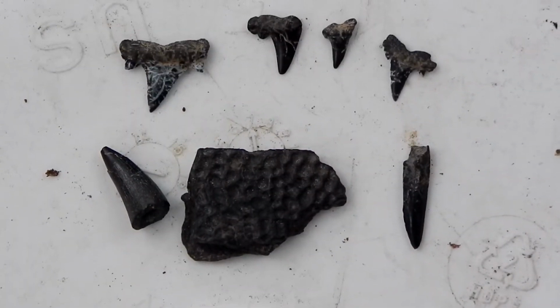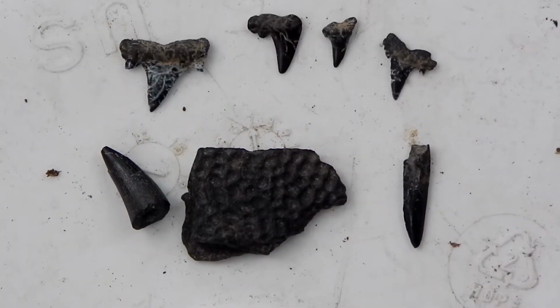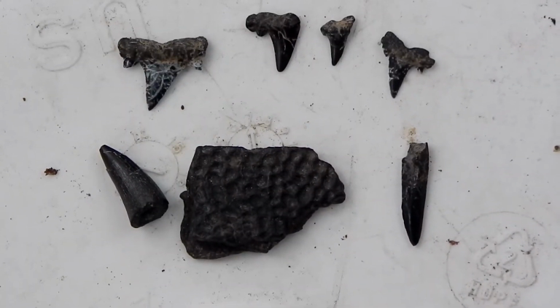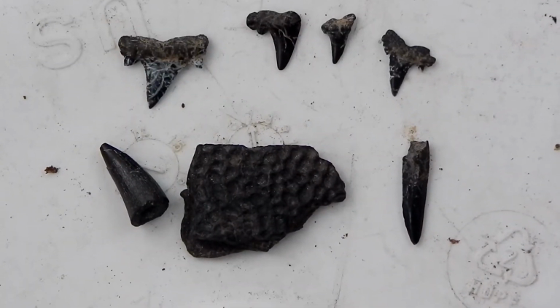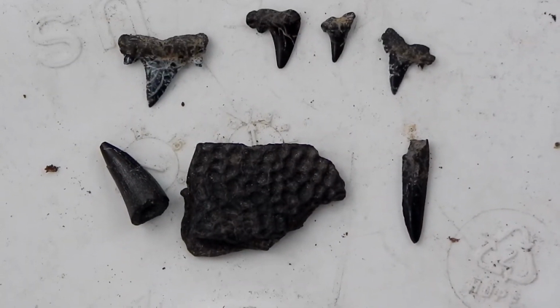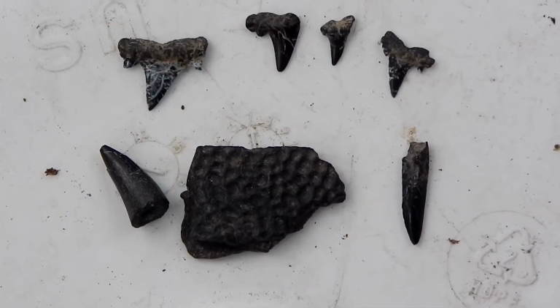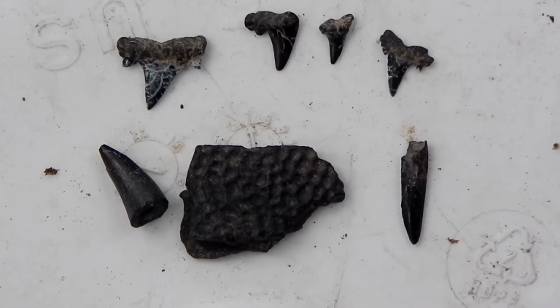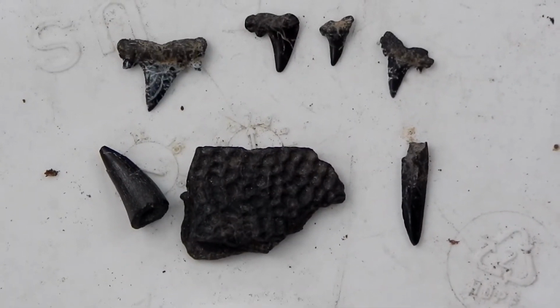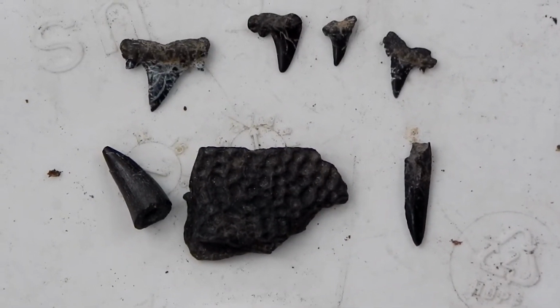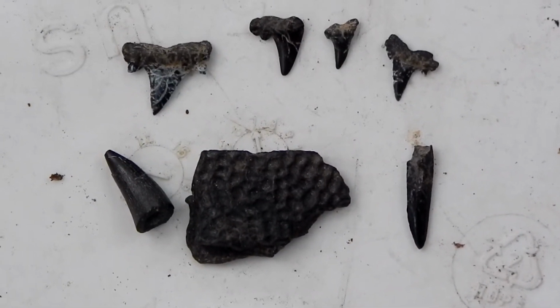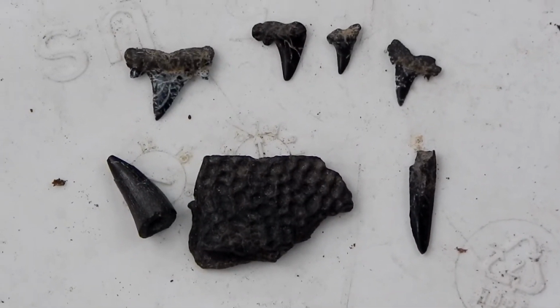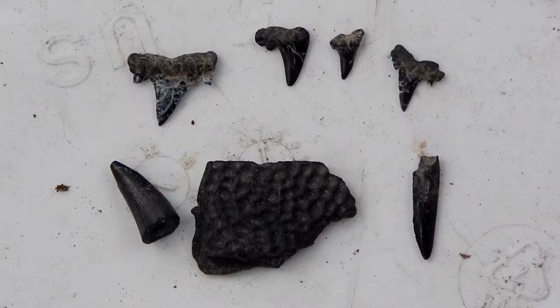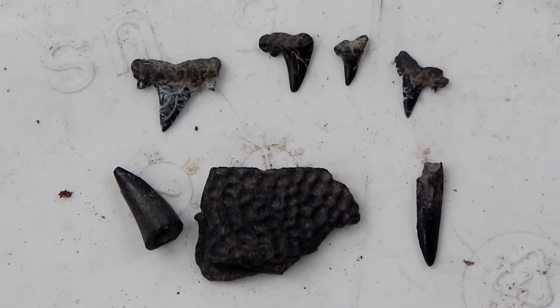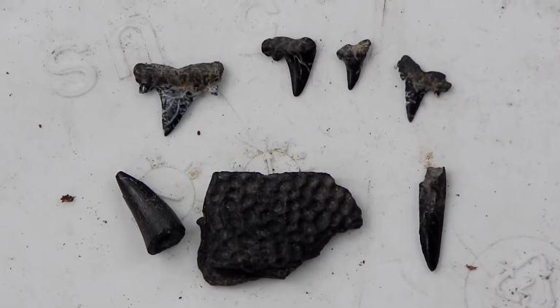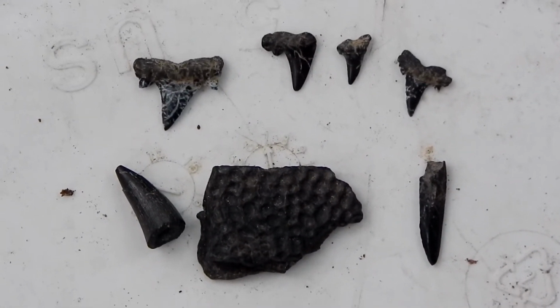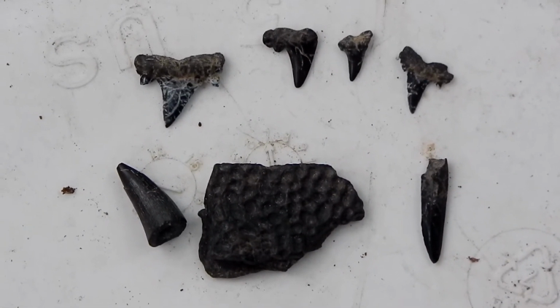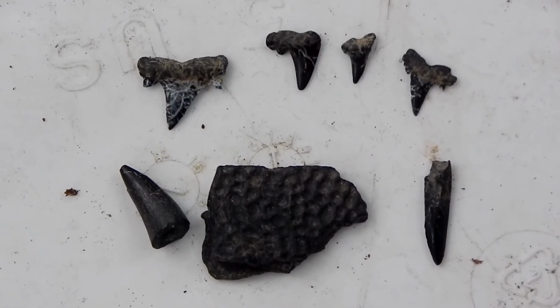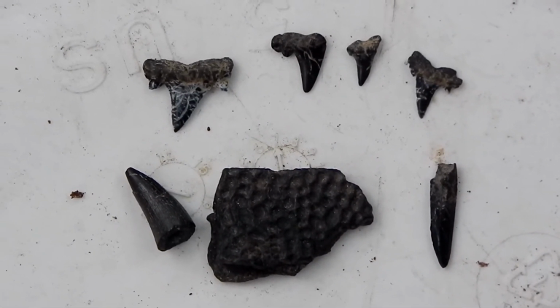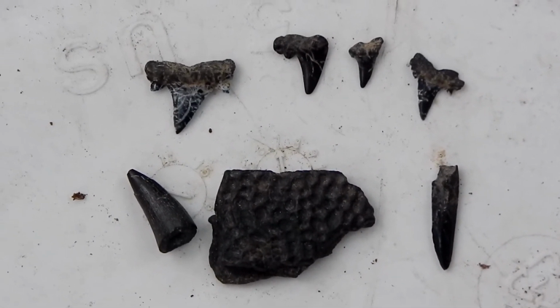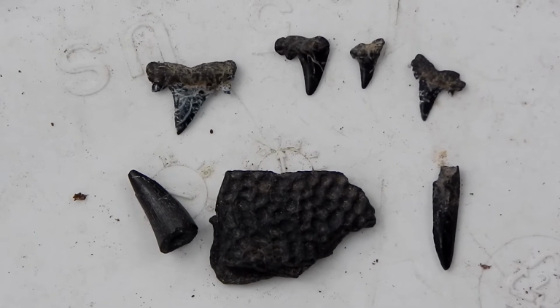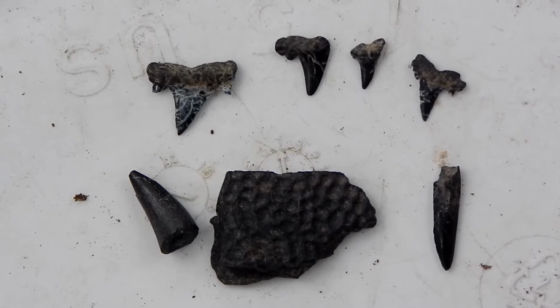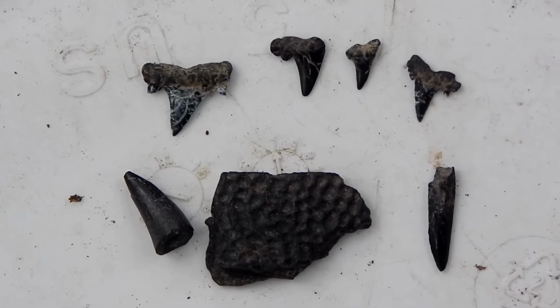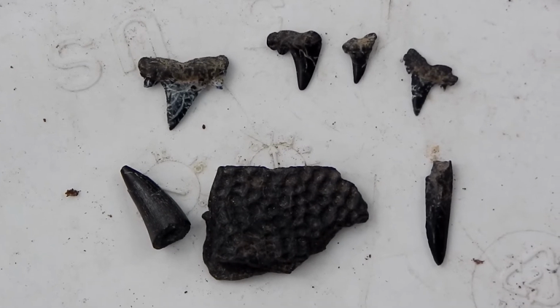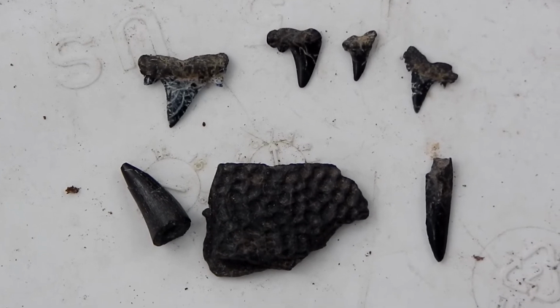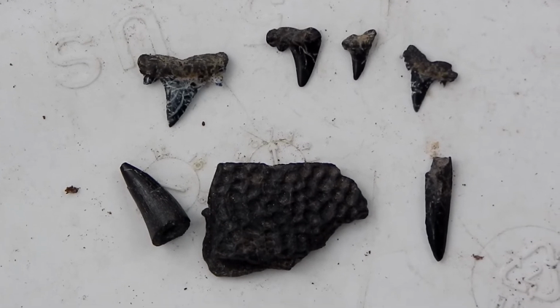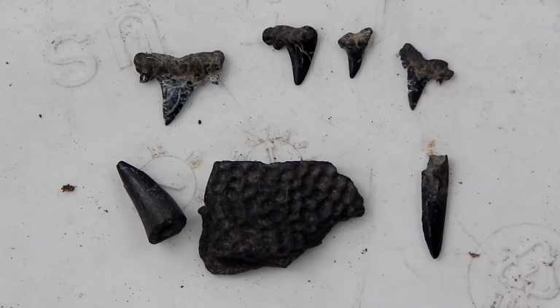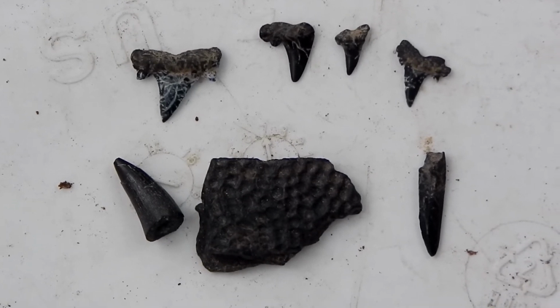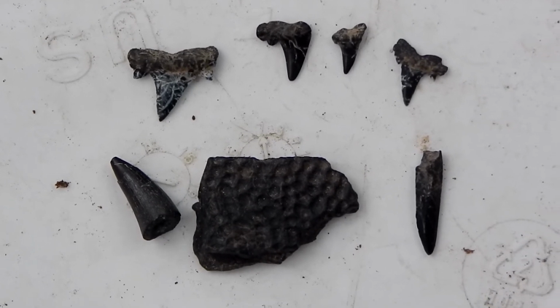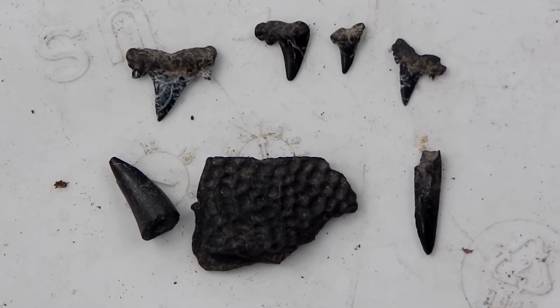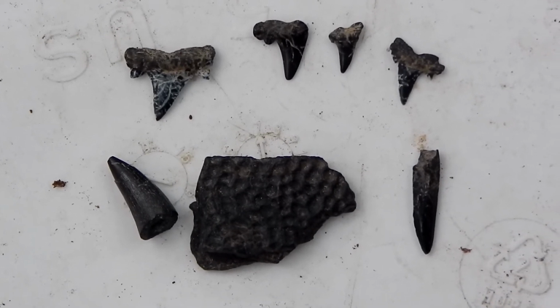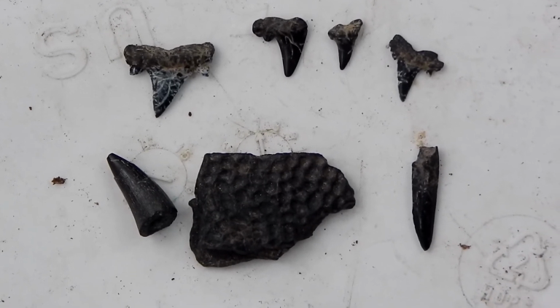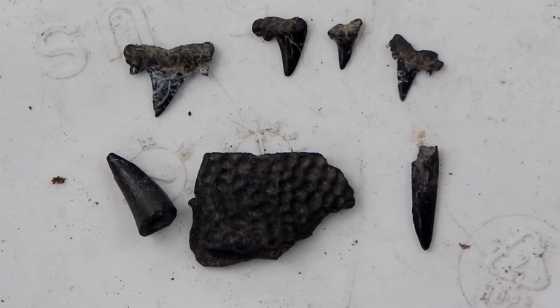Okay, this is everything I've found today. Not too bad for one bag of dirt.